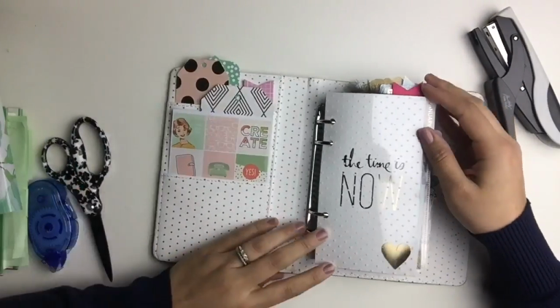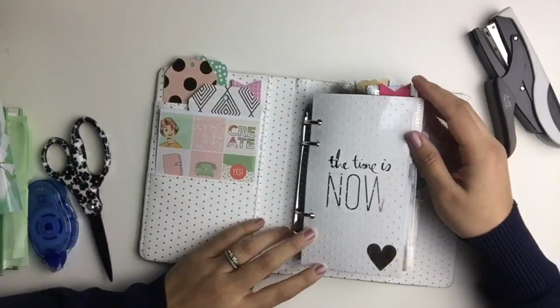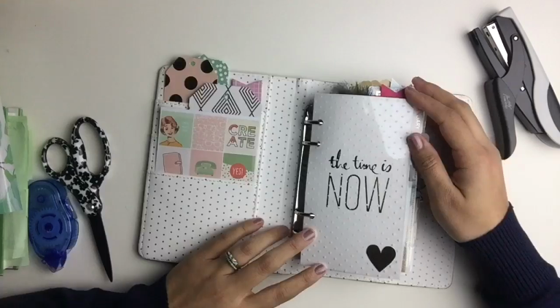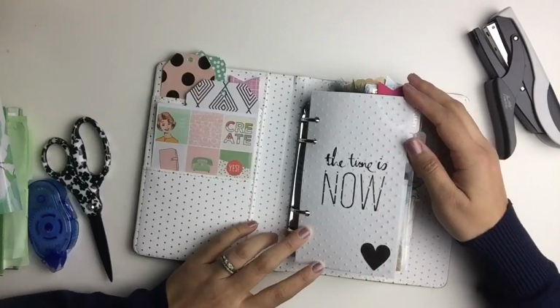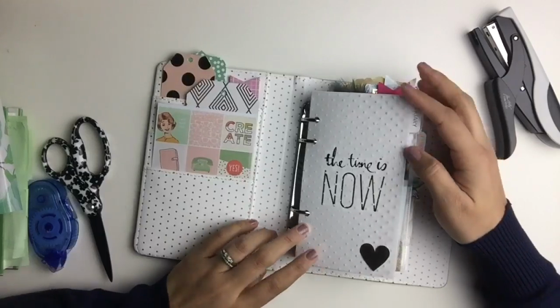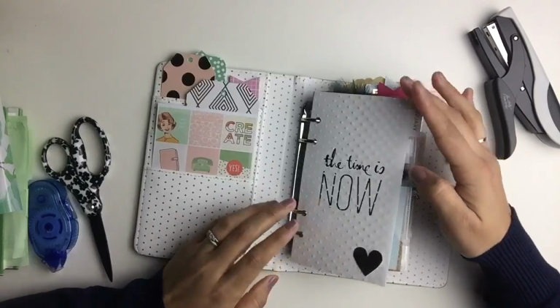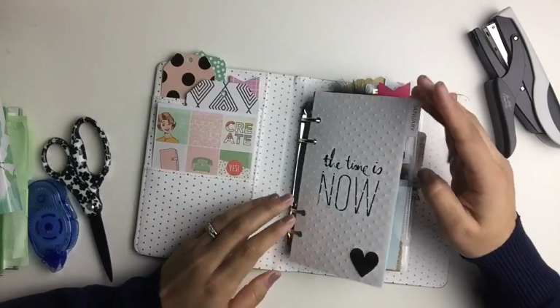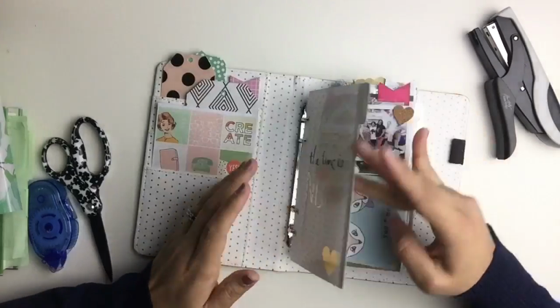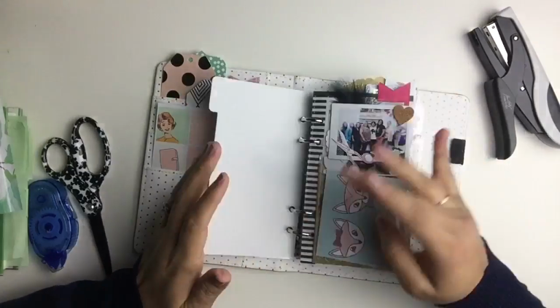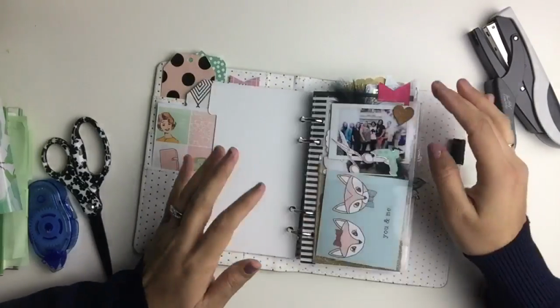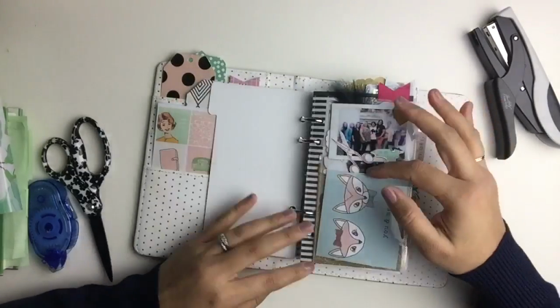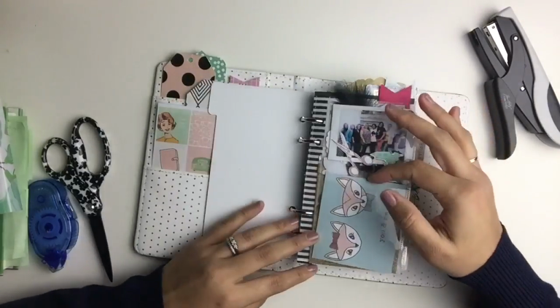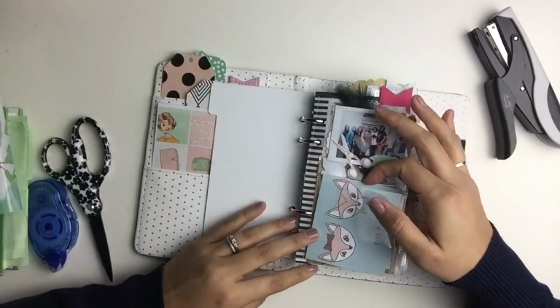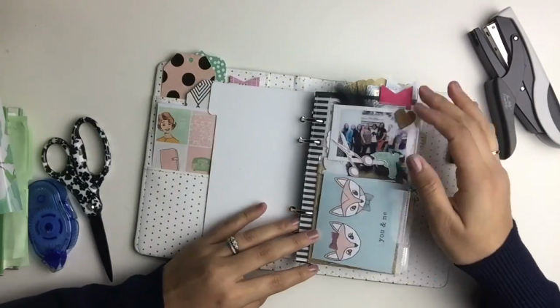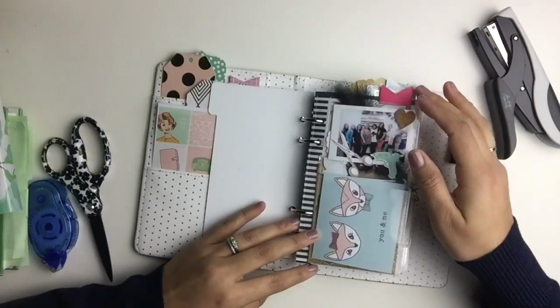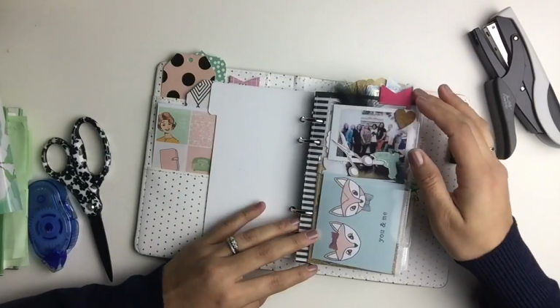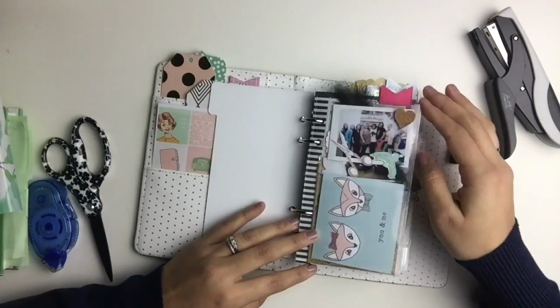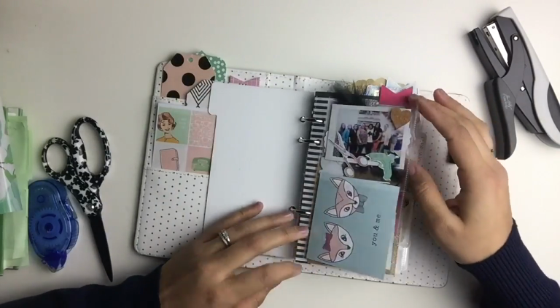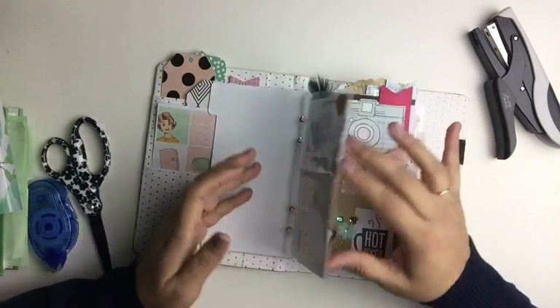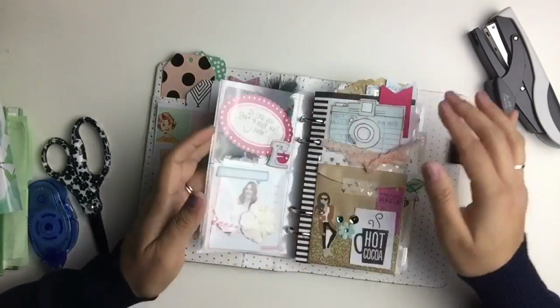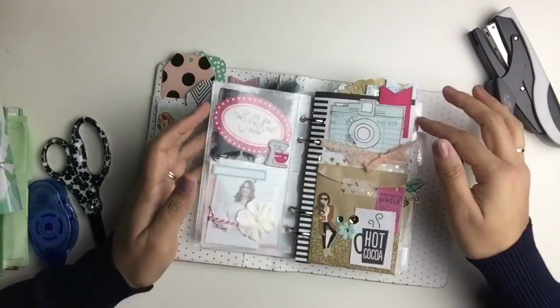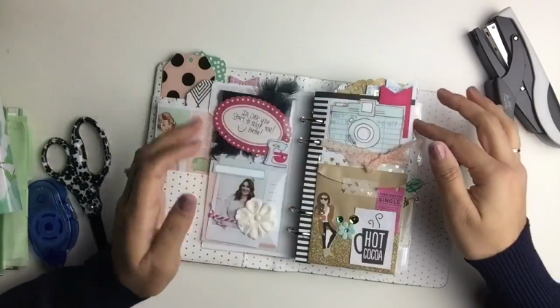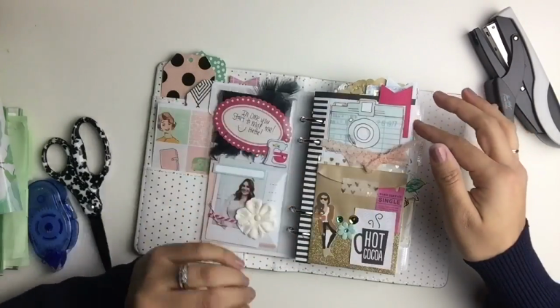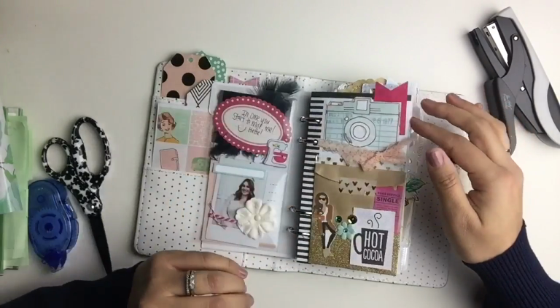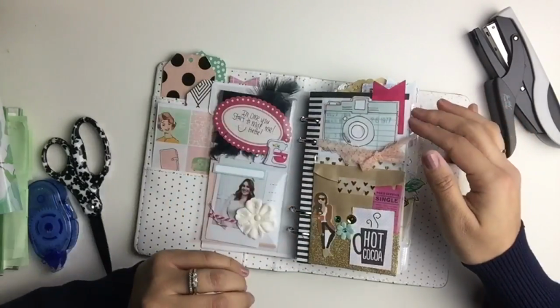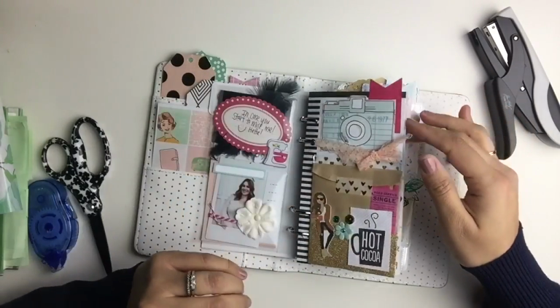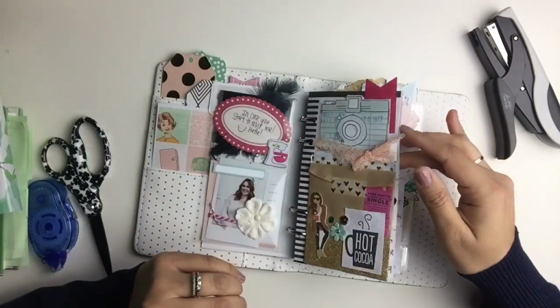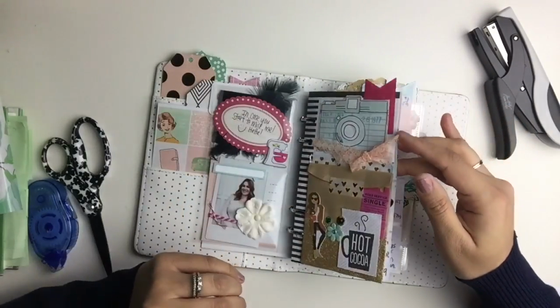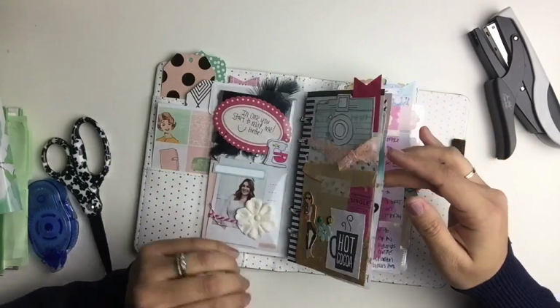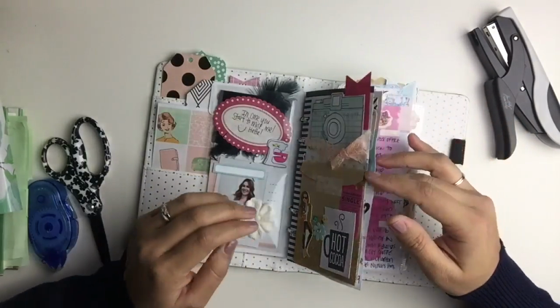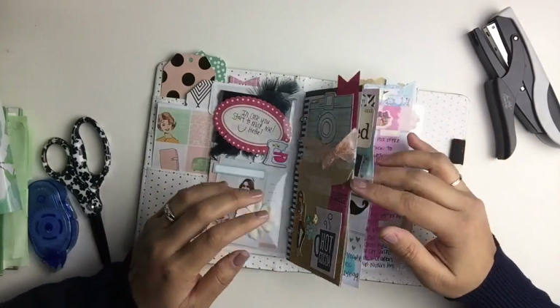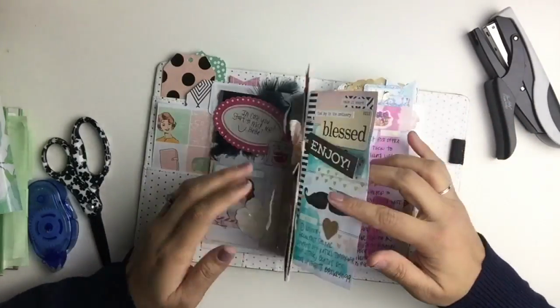Now I'm going to demo how it works and how you can make easy embellishments and even a quick layout.